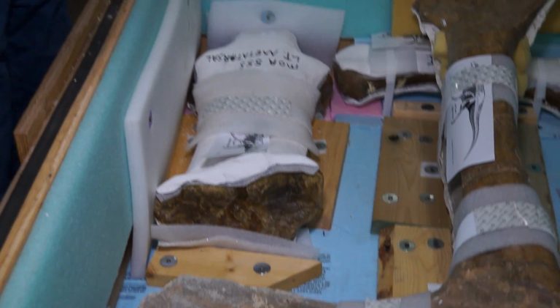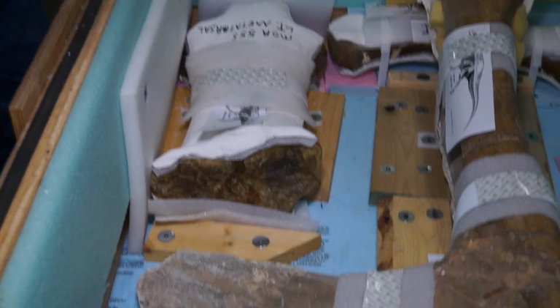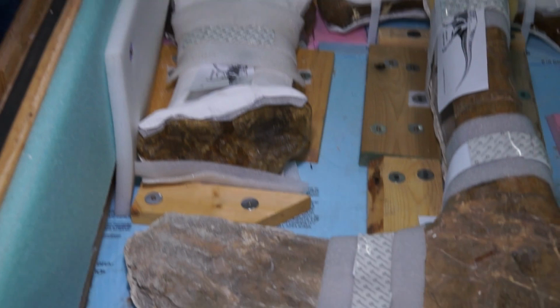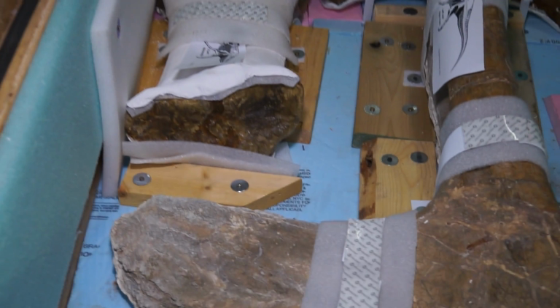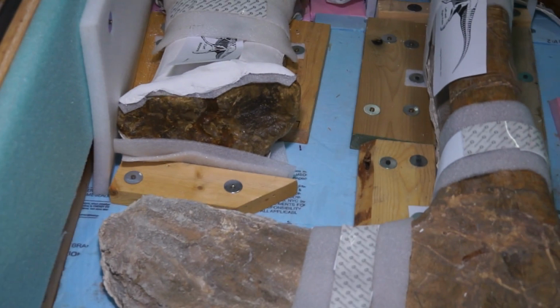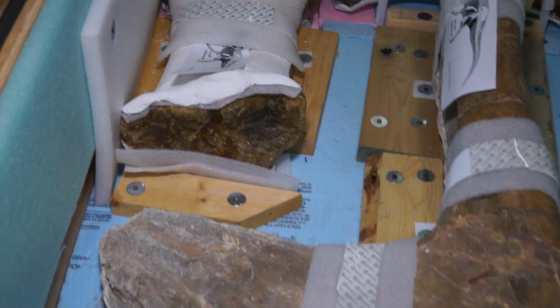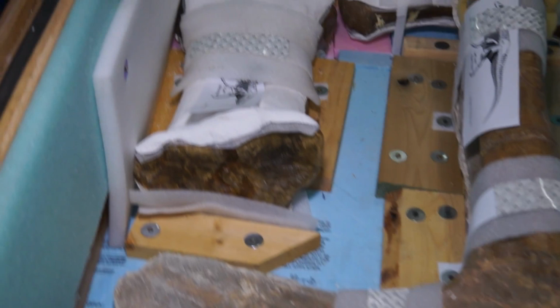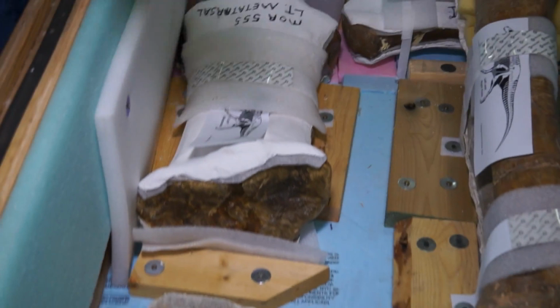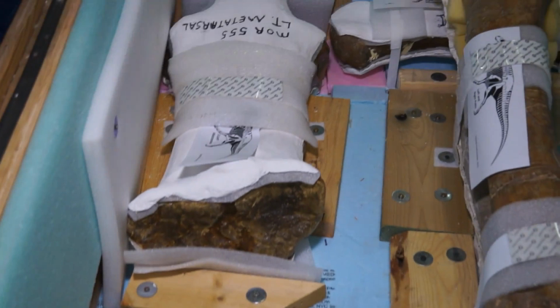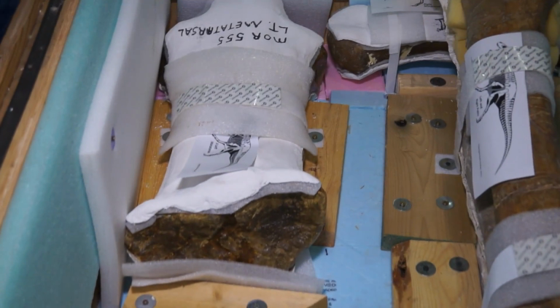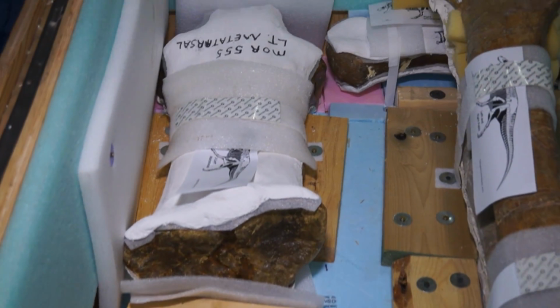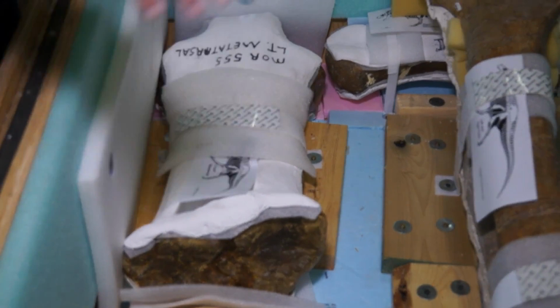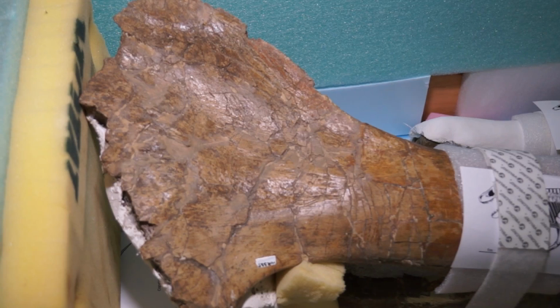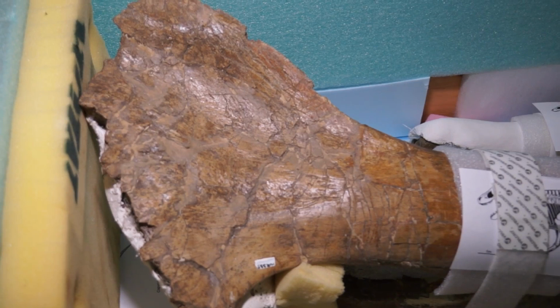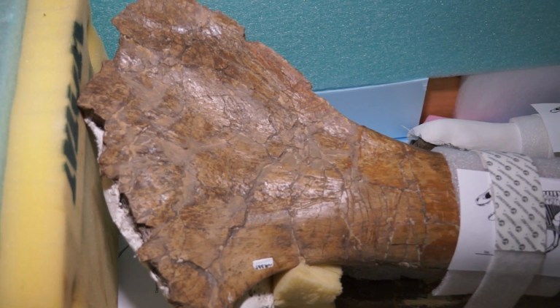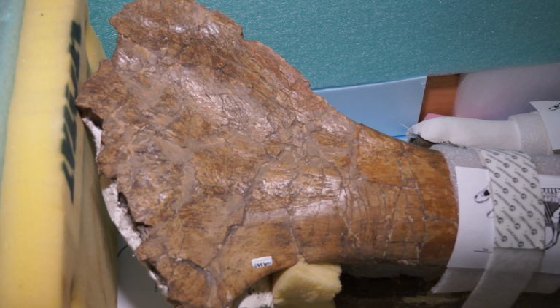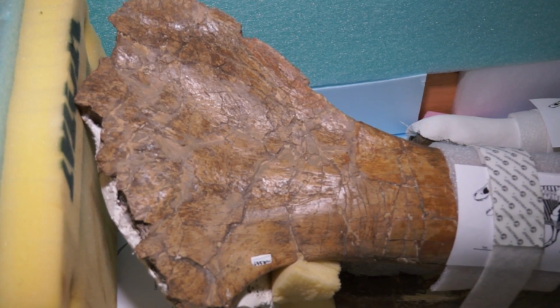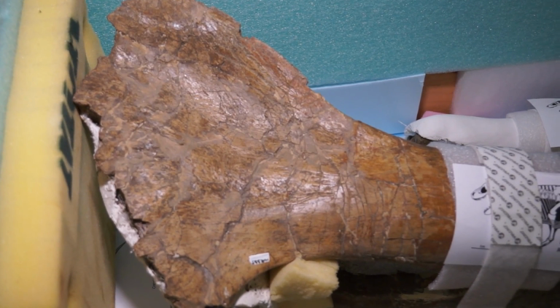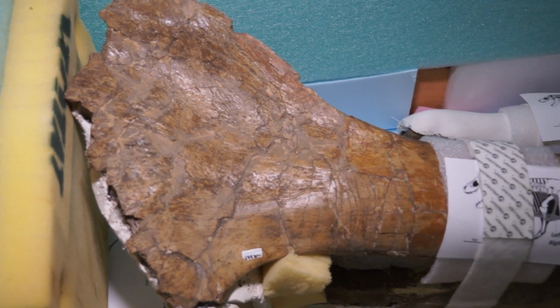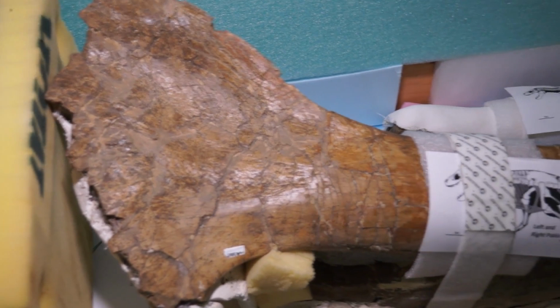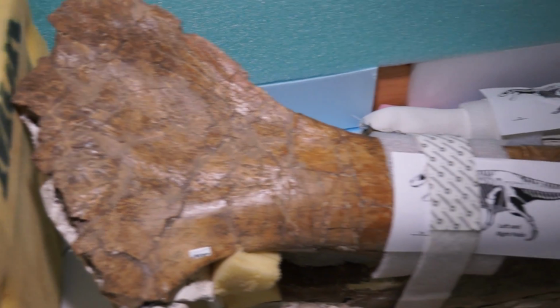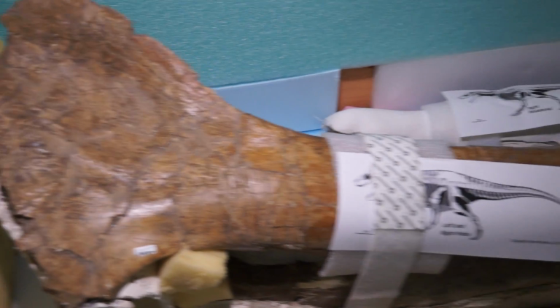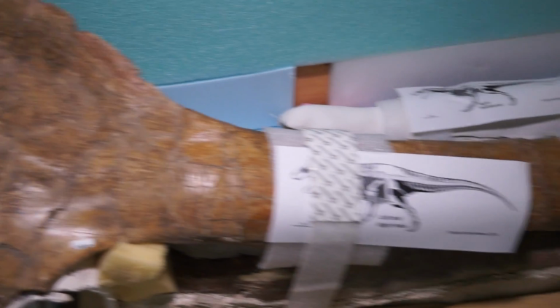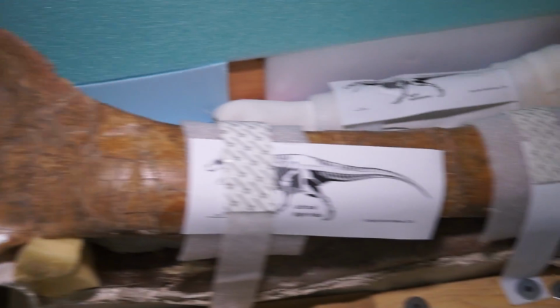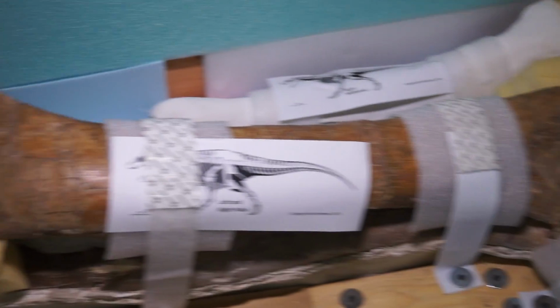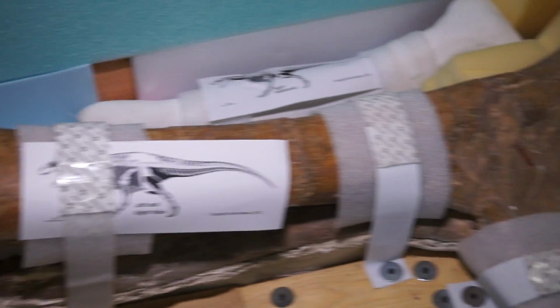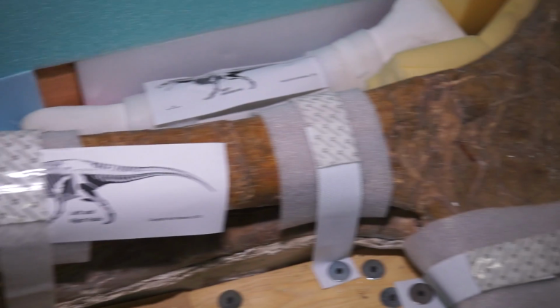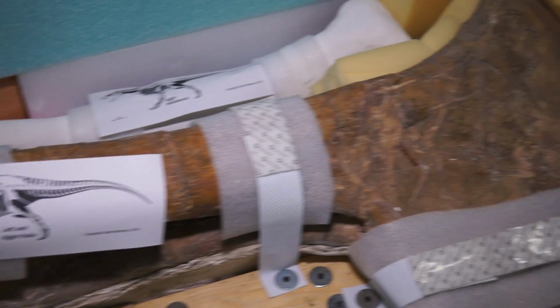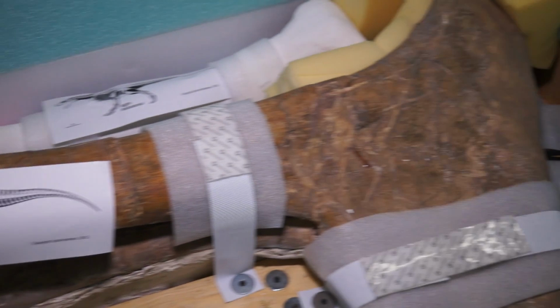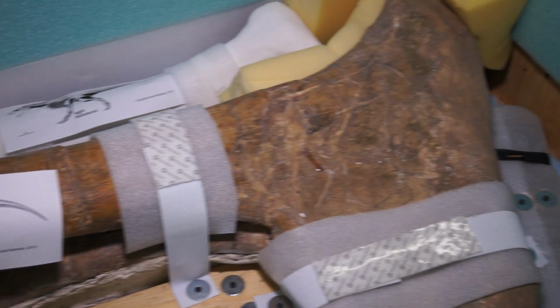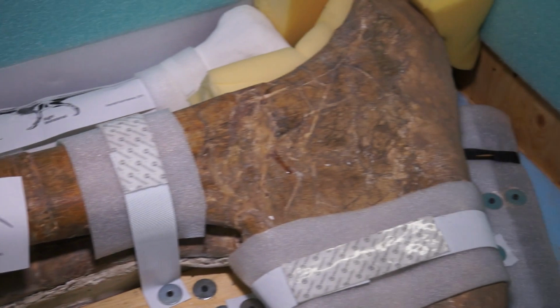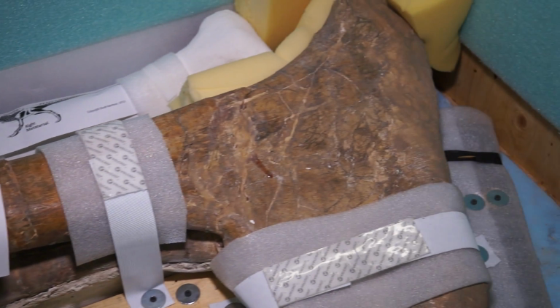What you're looking at here is part of the pelvis. This is the pubis, very large, on a Tyrannosaurus Rex adult.